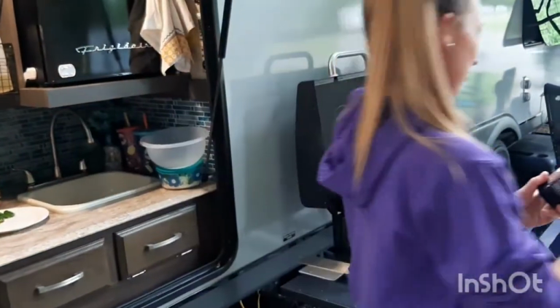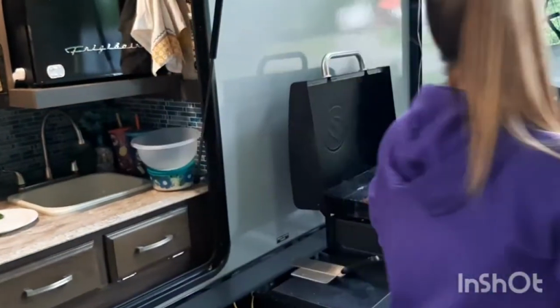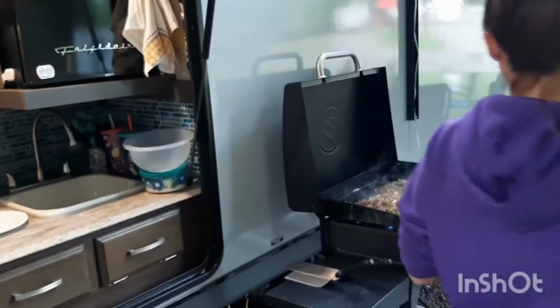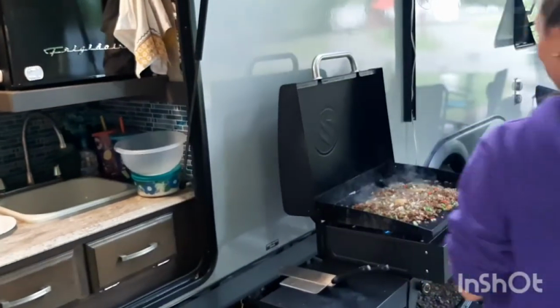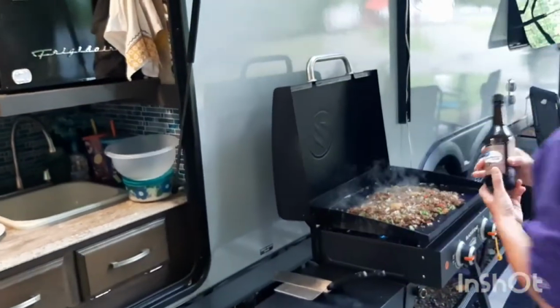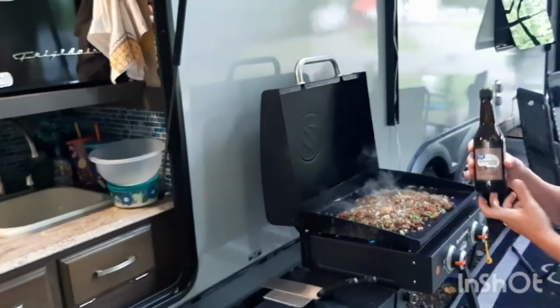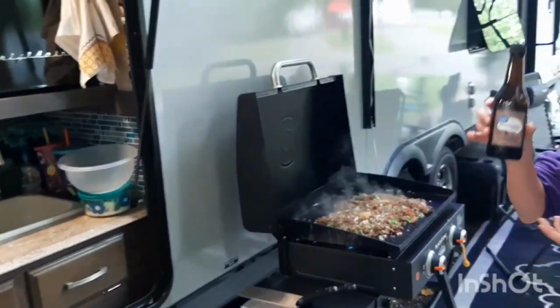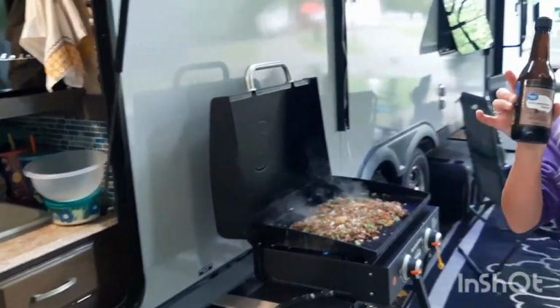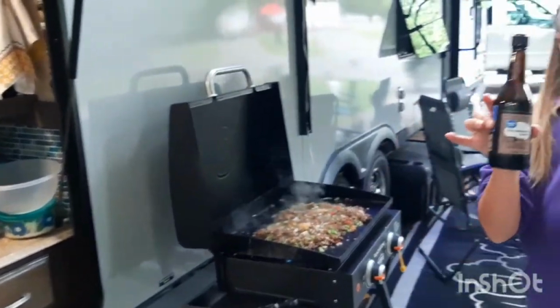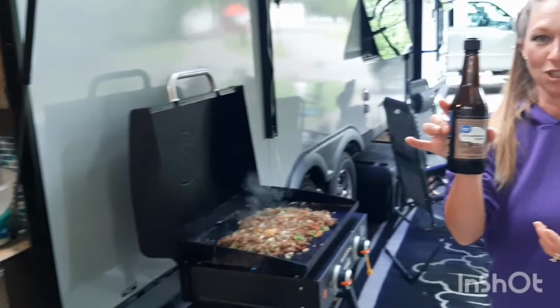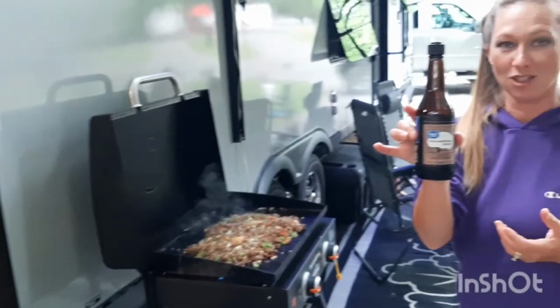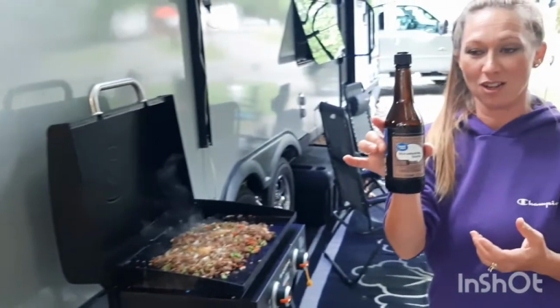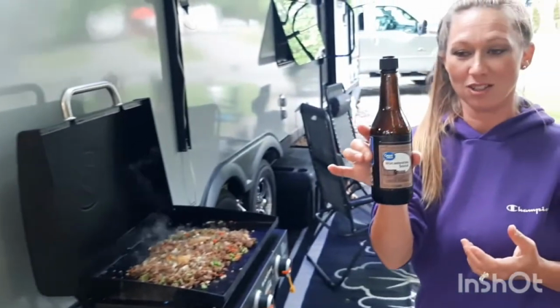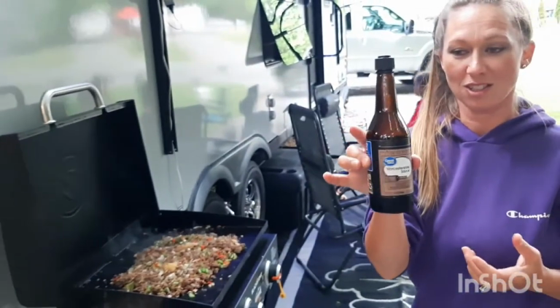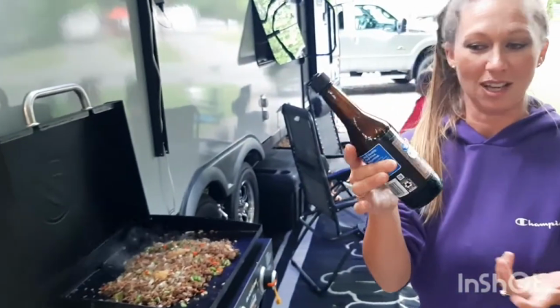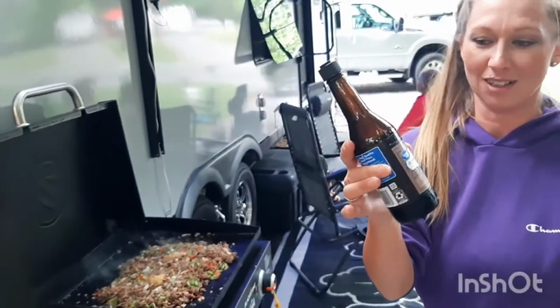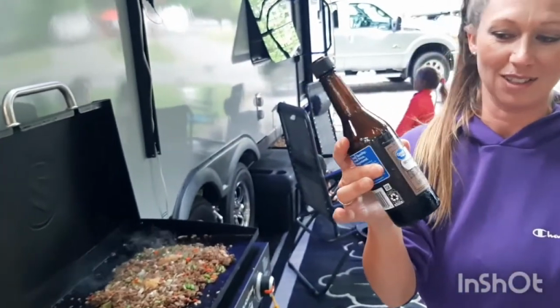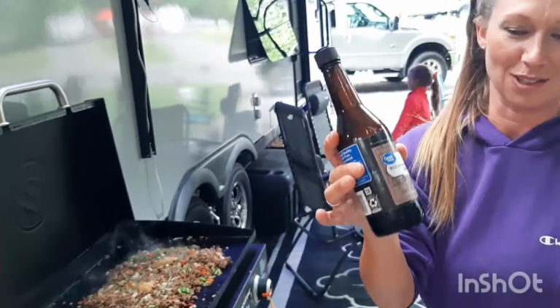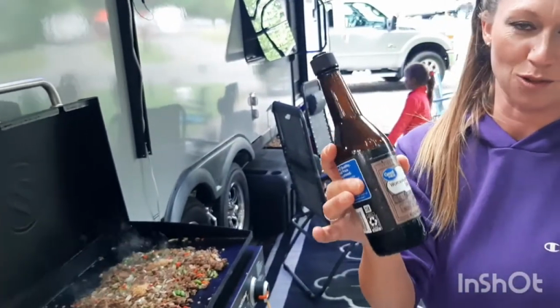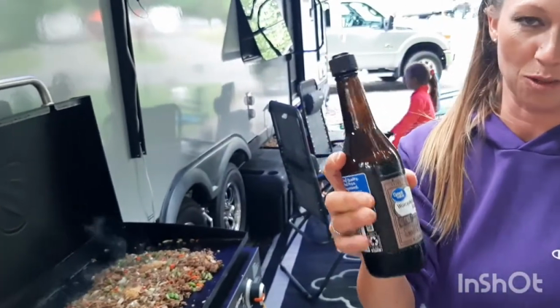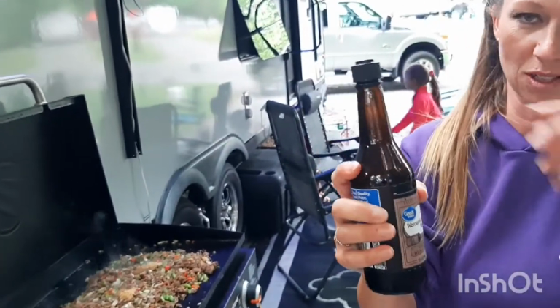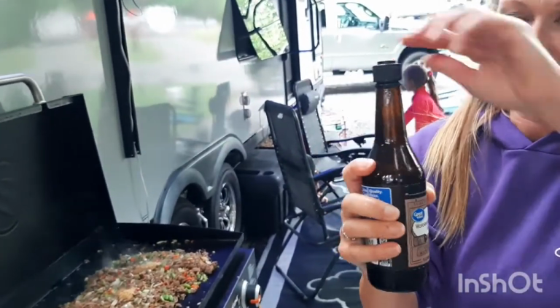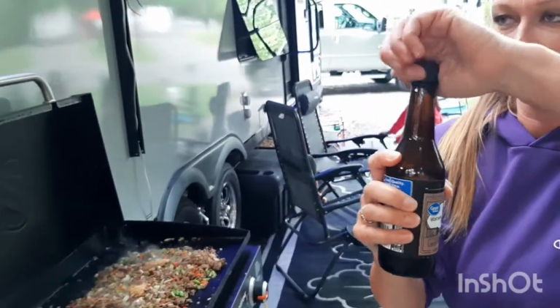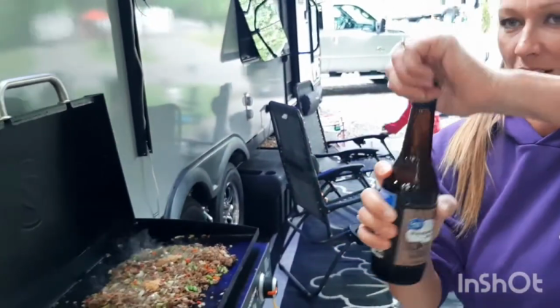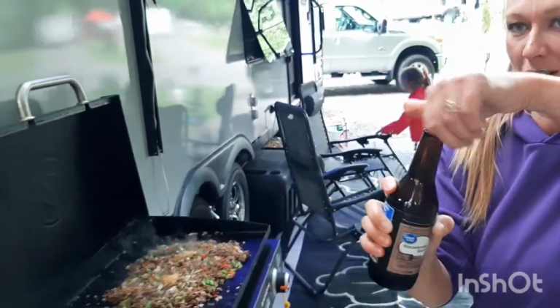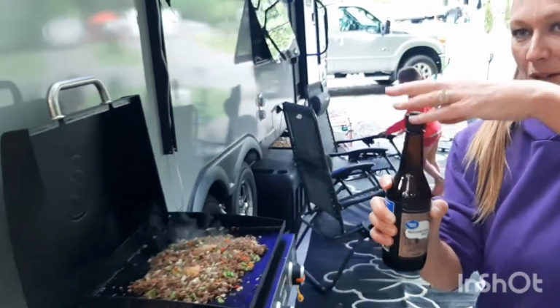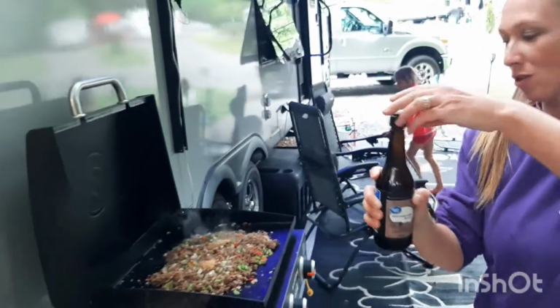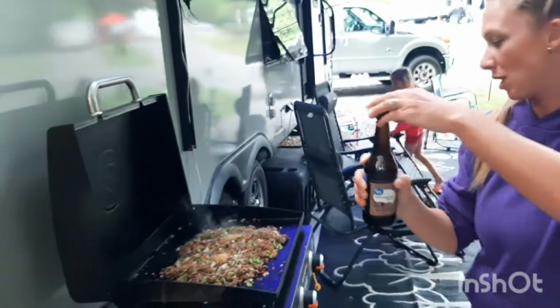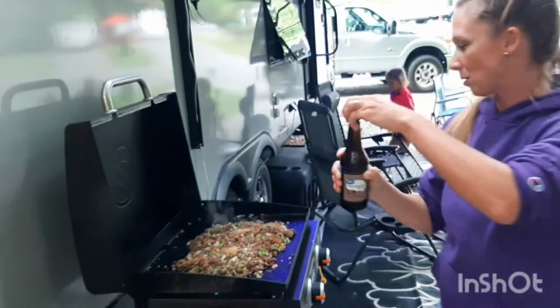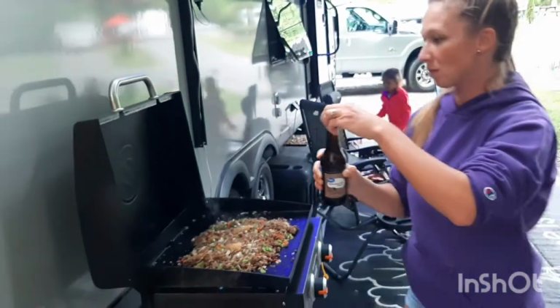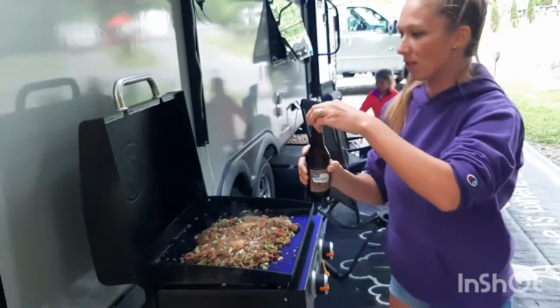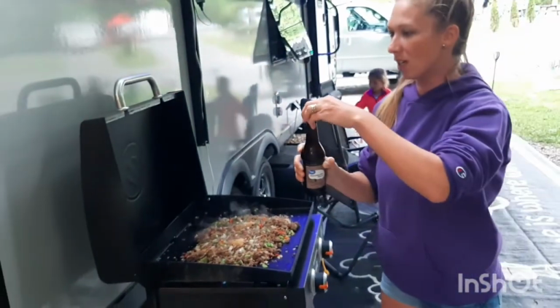And then Worcestershire sauce — store brand — about two tablespoons of it.